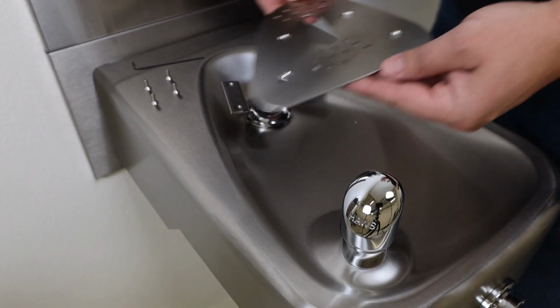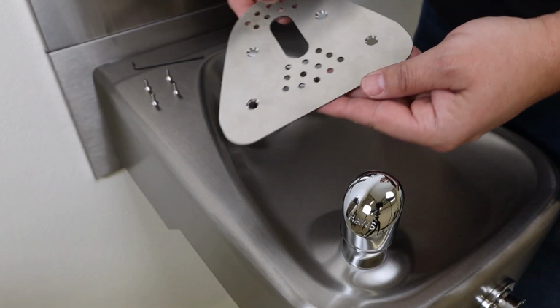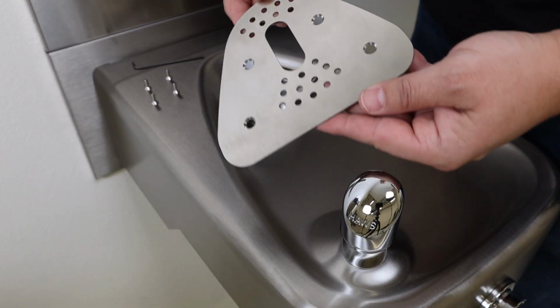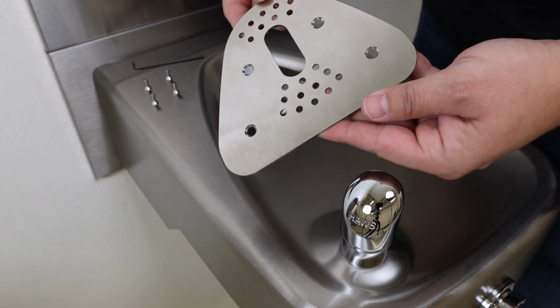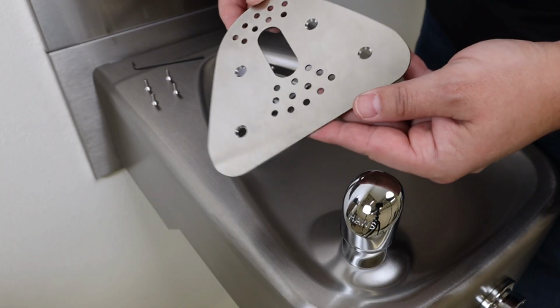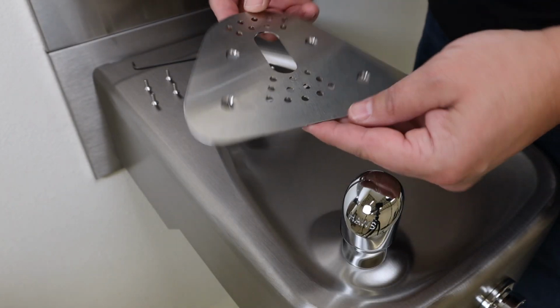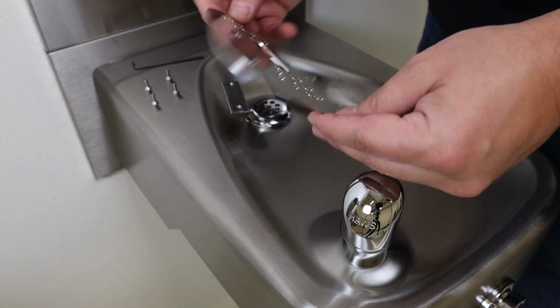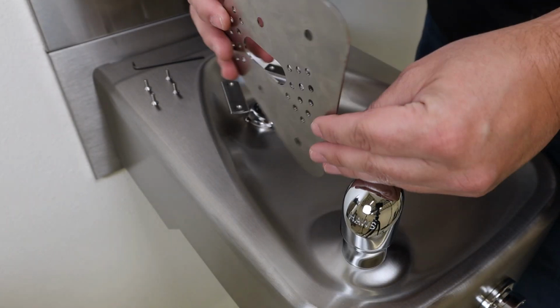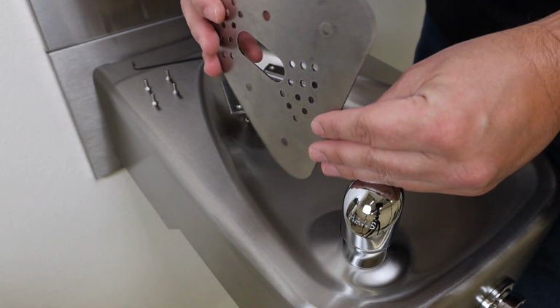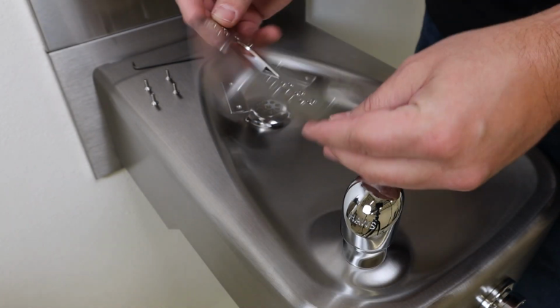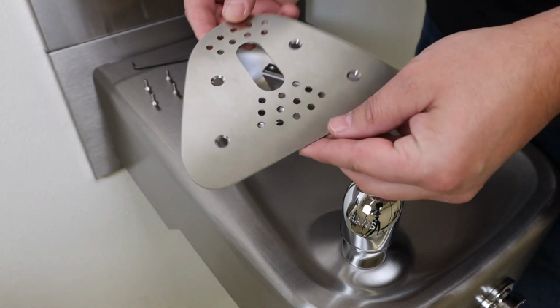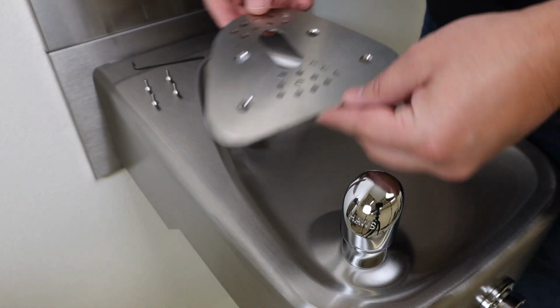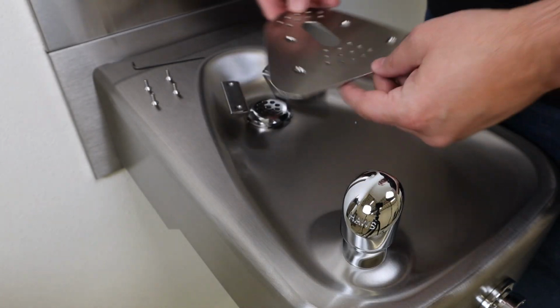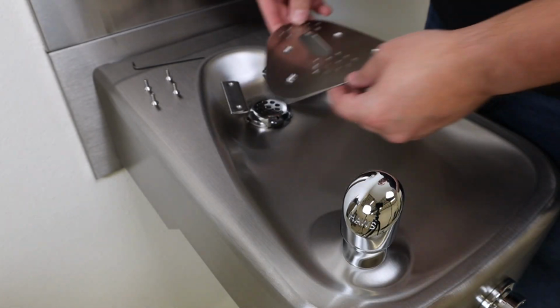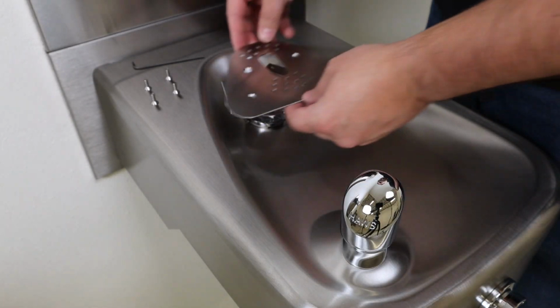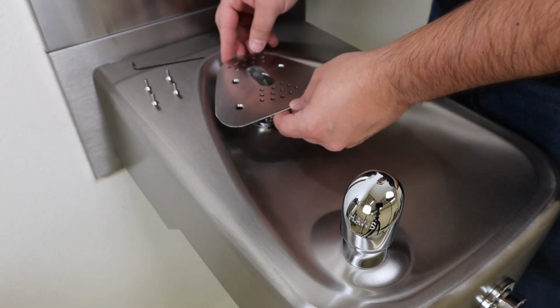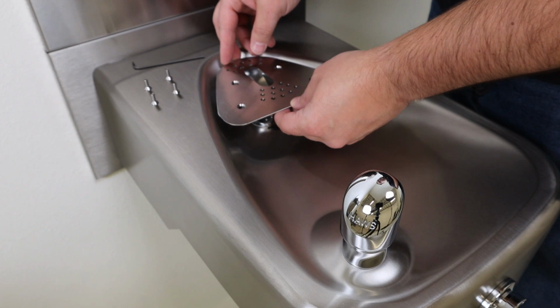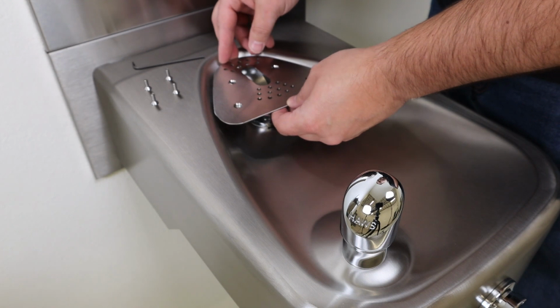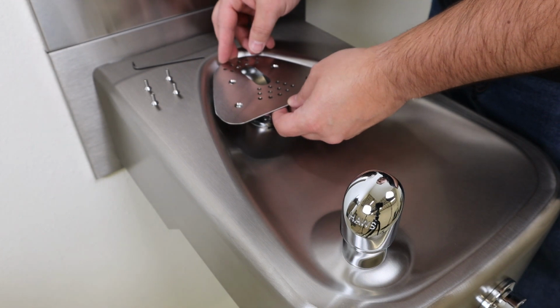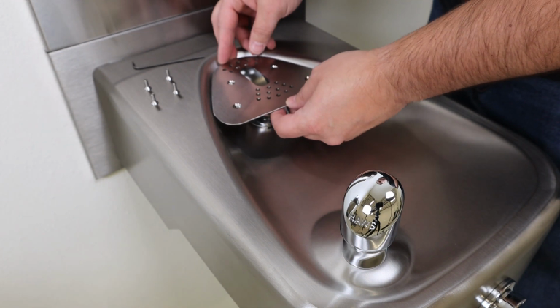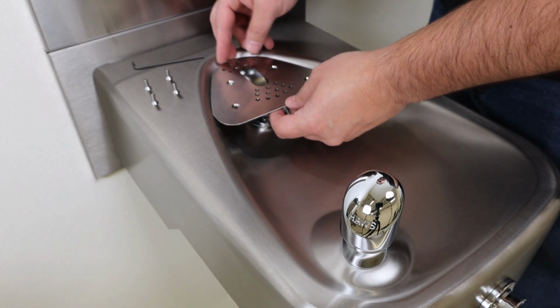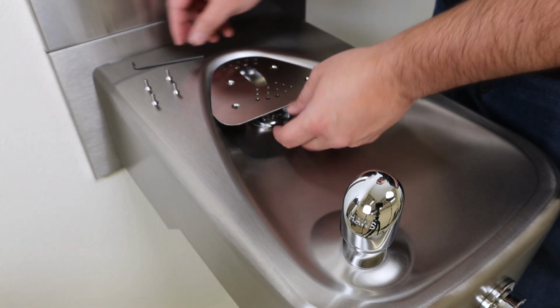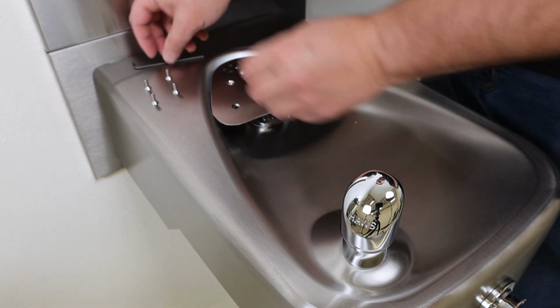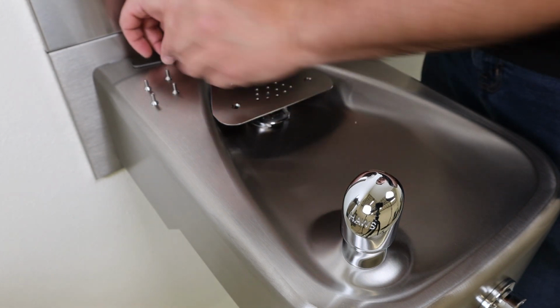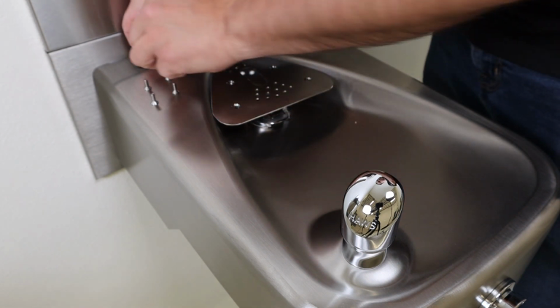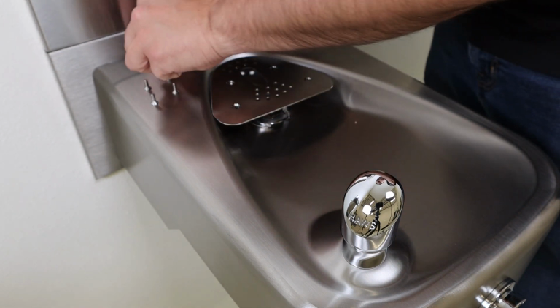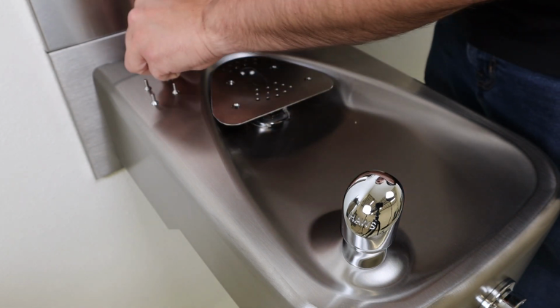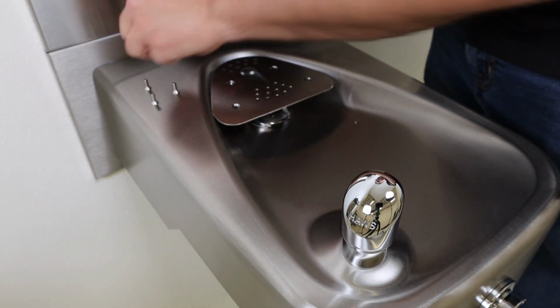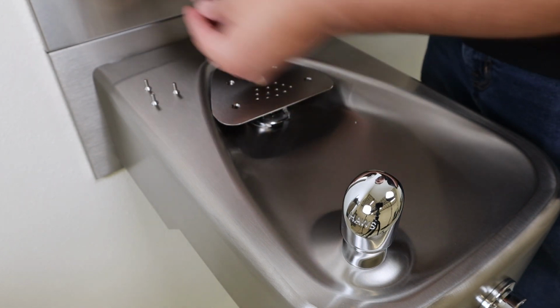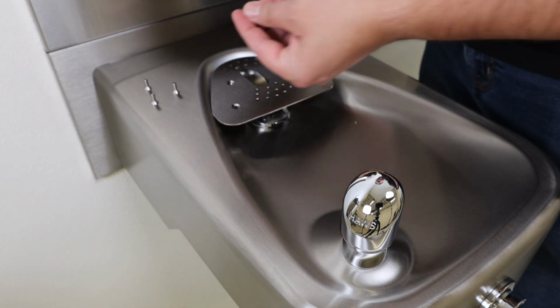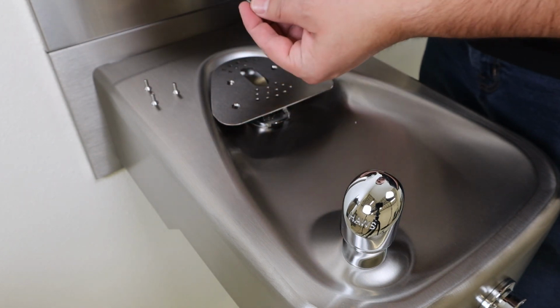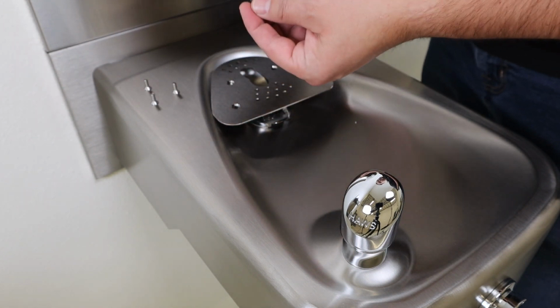Install the bottle stand platform with the supplied flat screws using the 3/32 inch hex key.